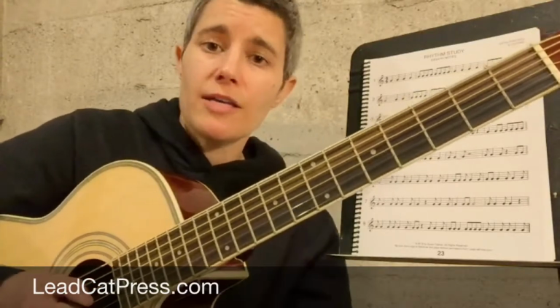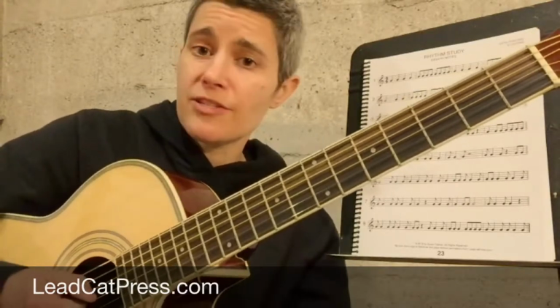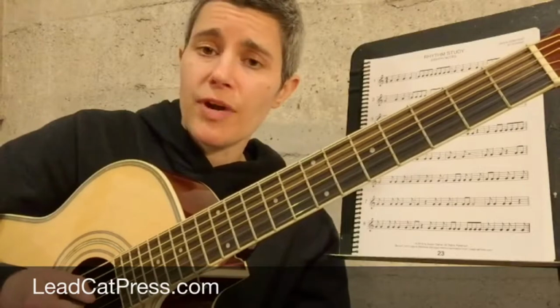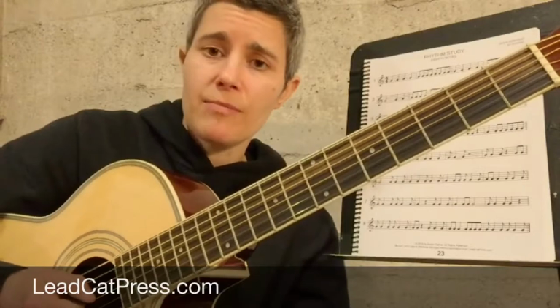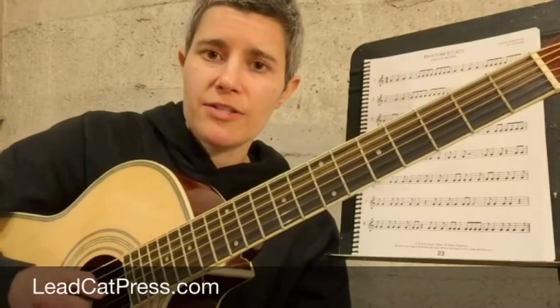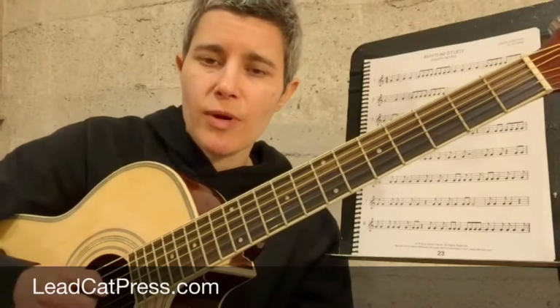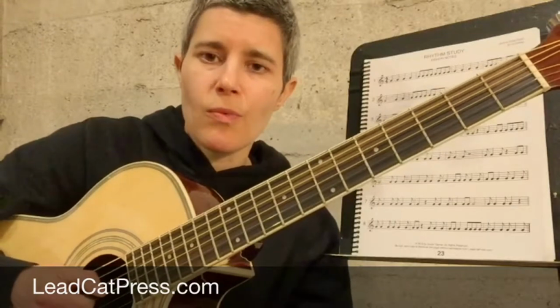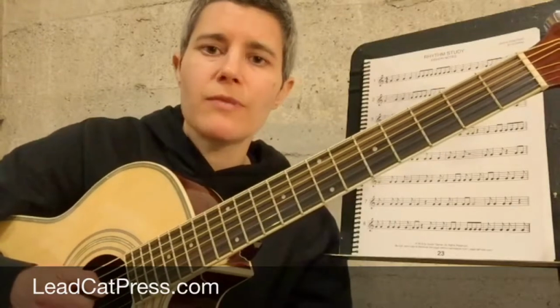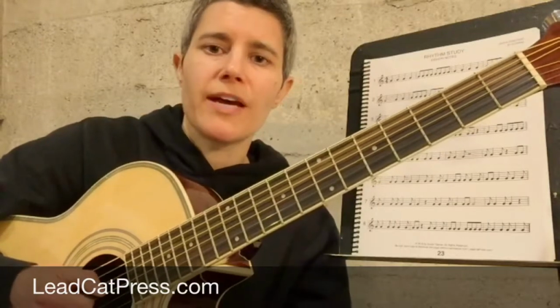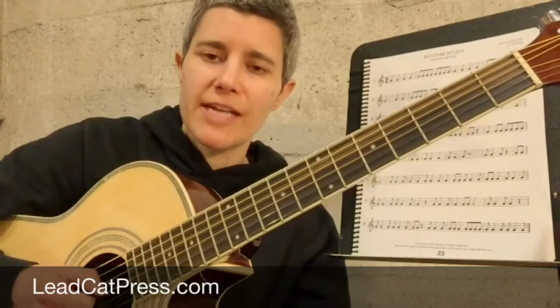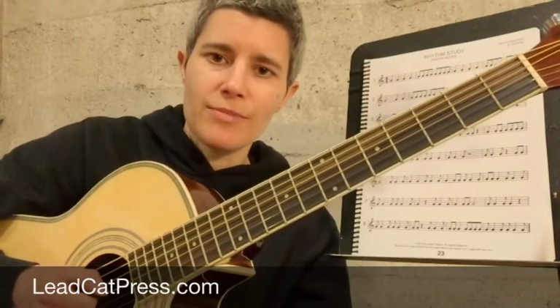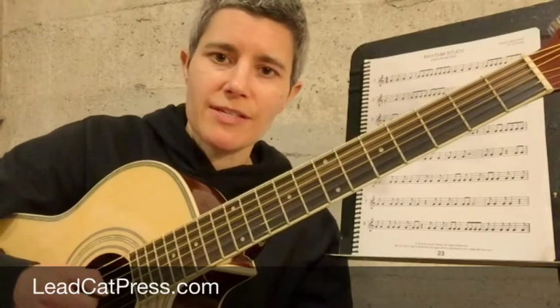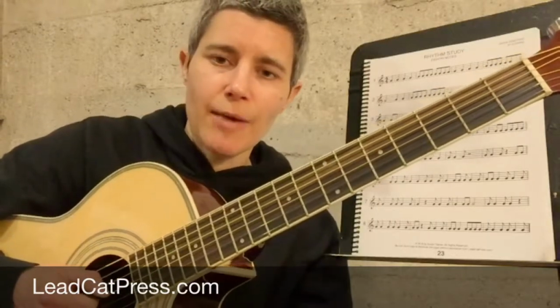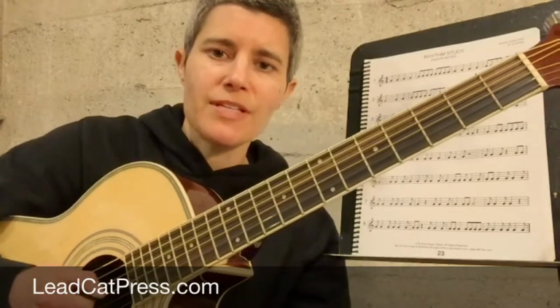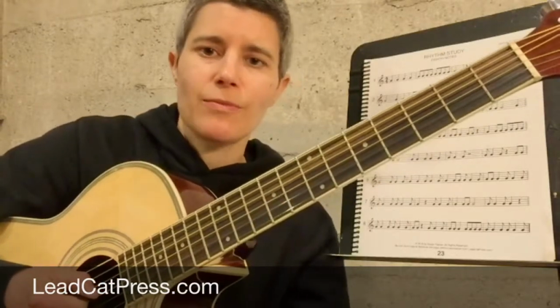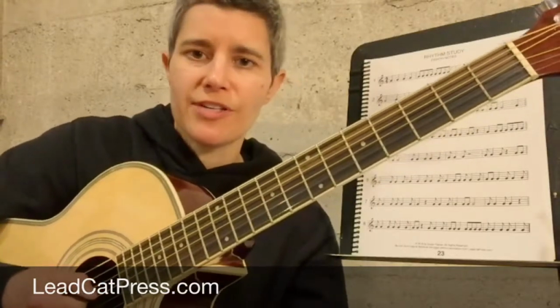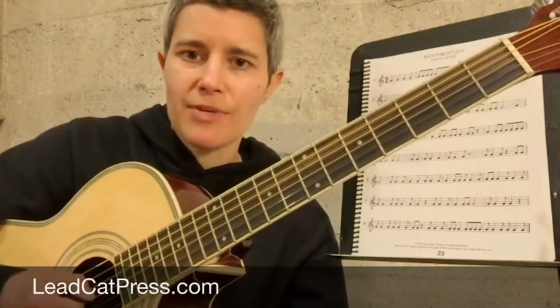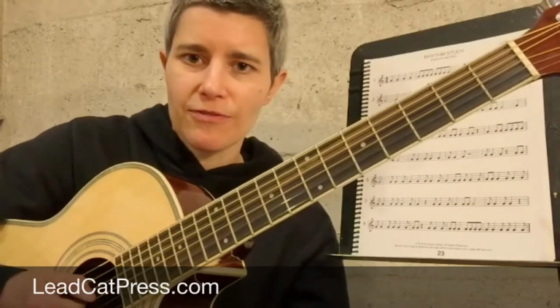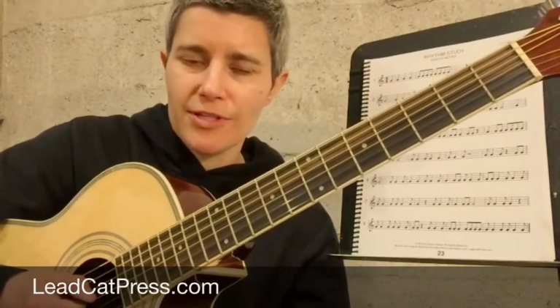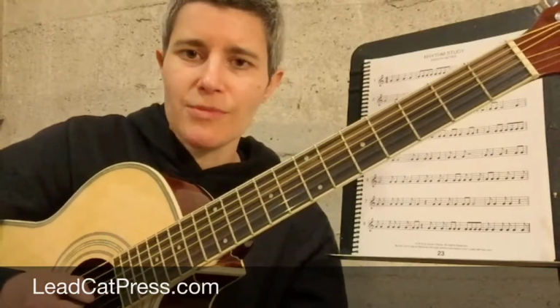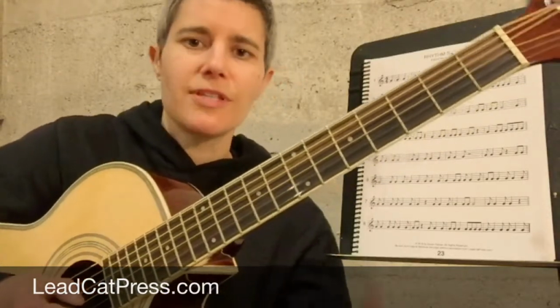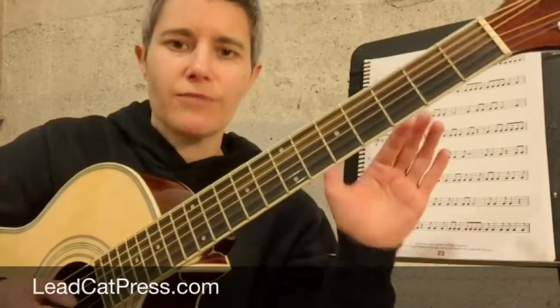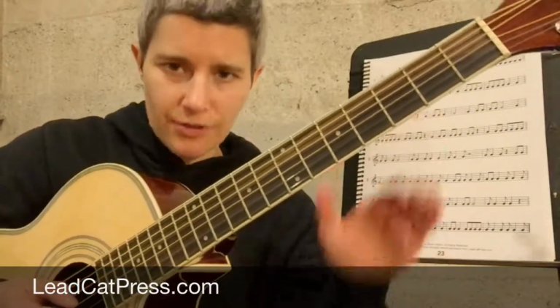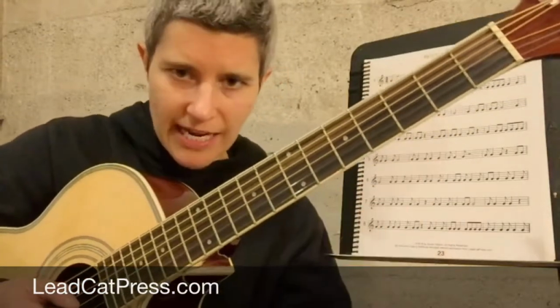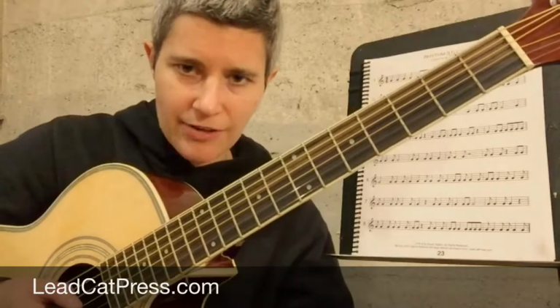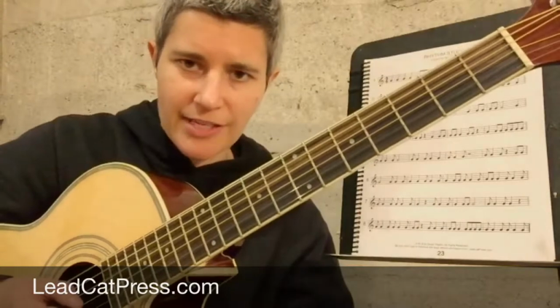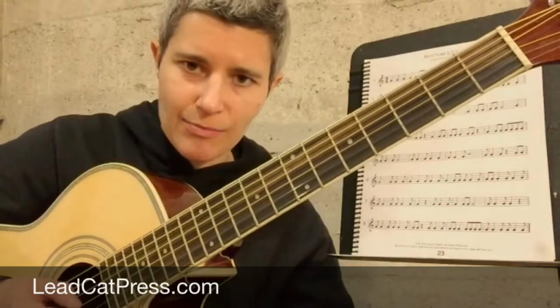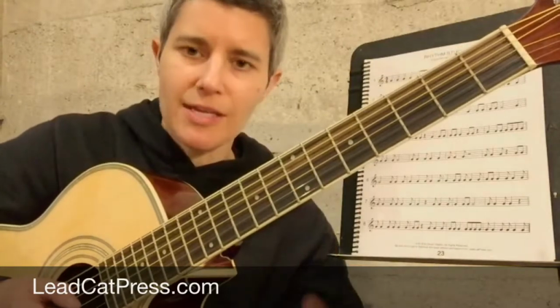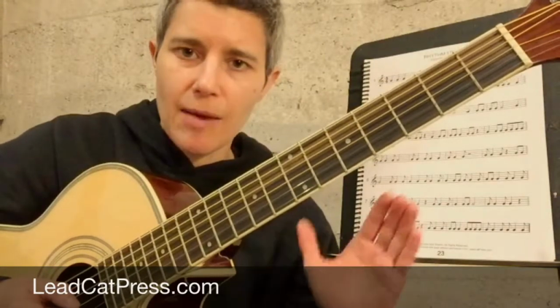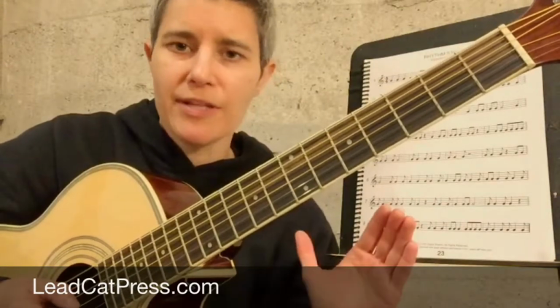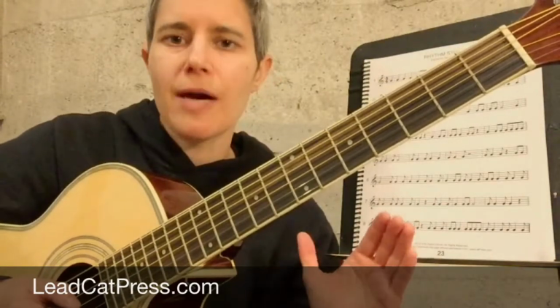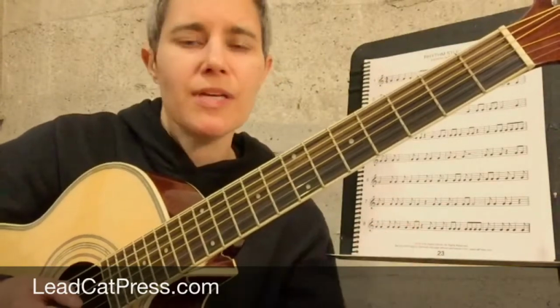As you've read on page 21, we have downbeats and upbeats. When you're tapping your foot to the music, your foot goes down on the downbeat and up on the upbeat.